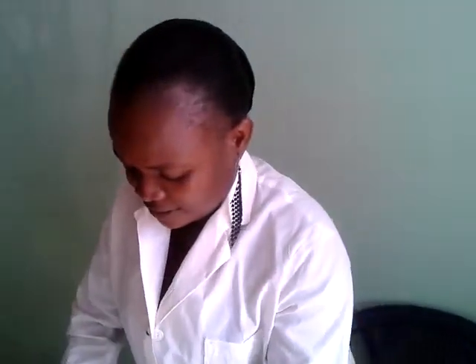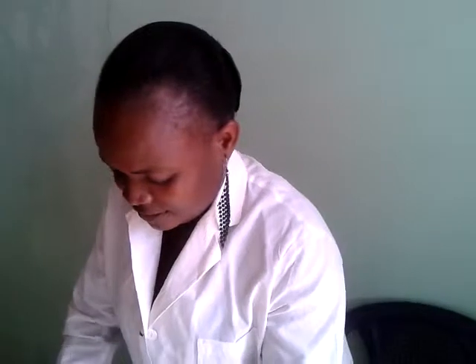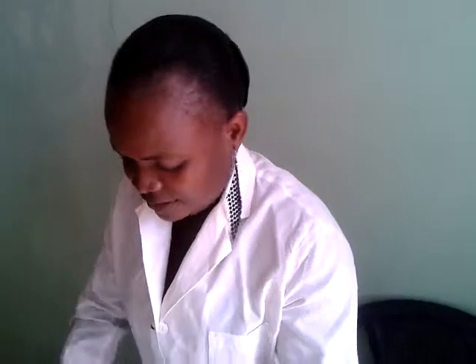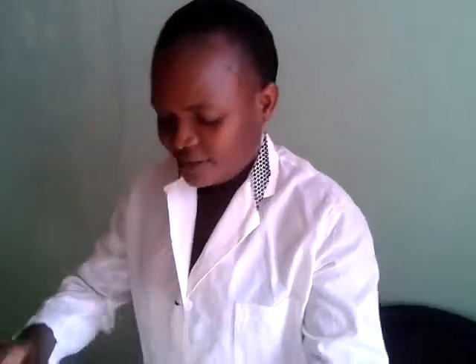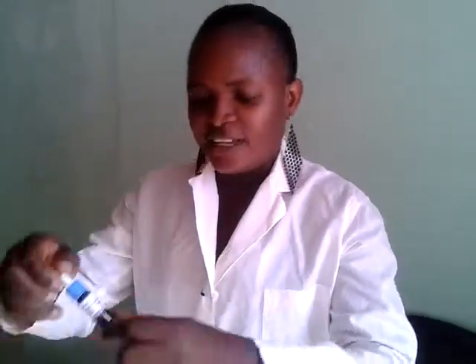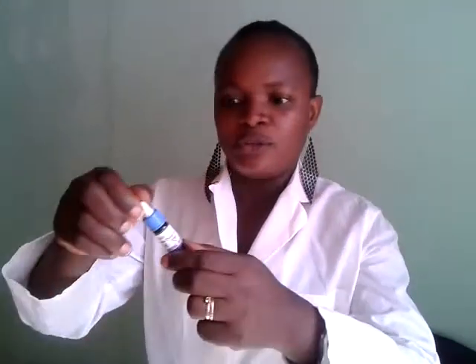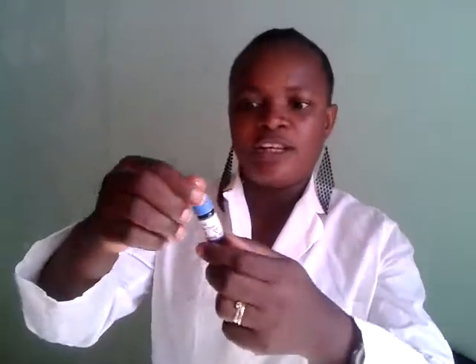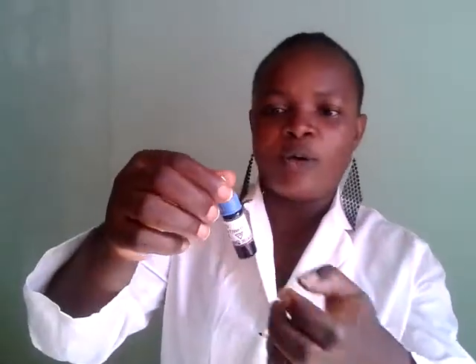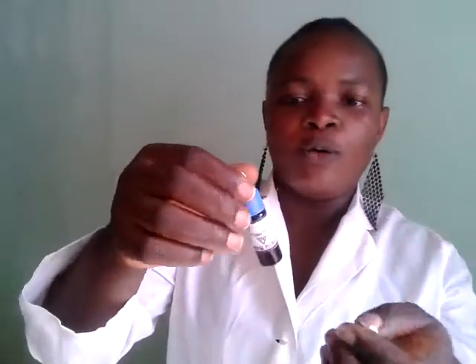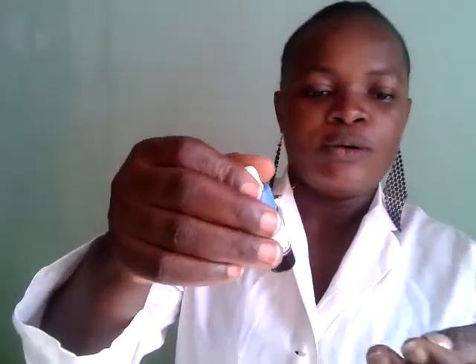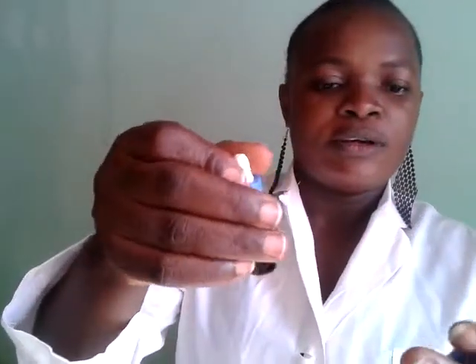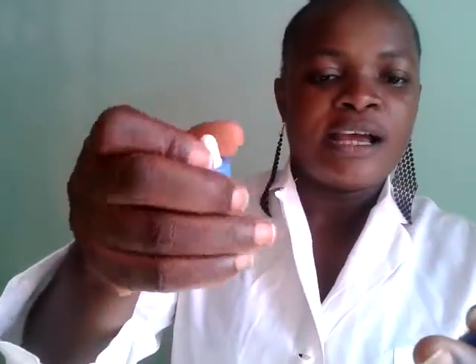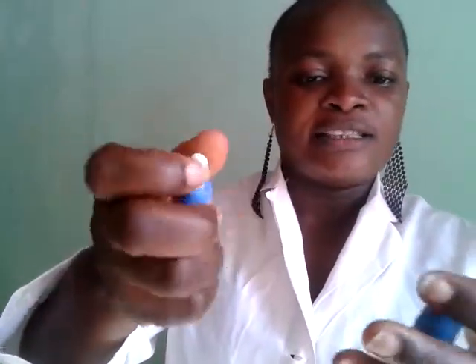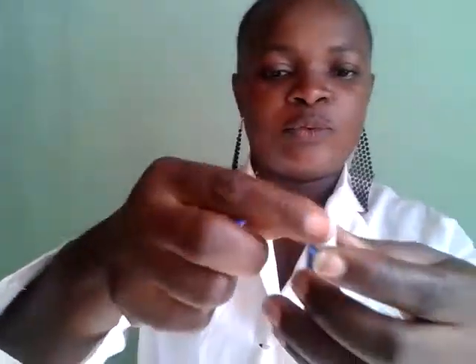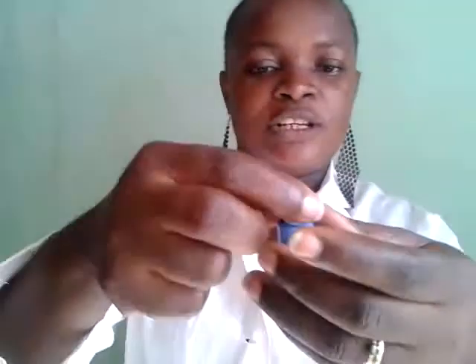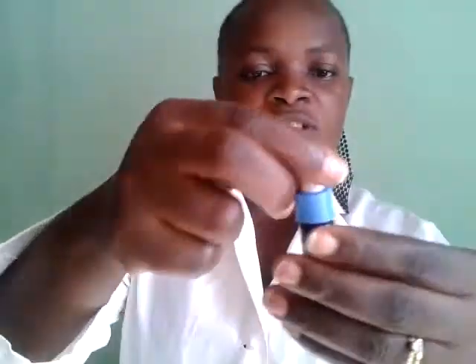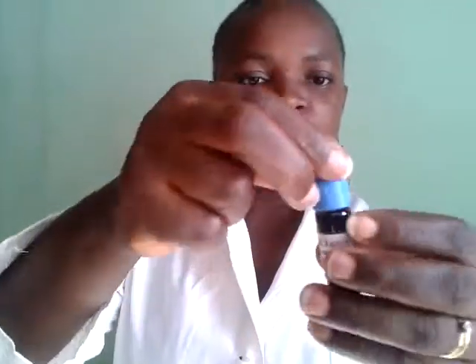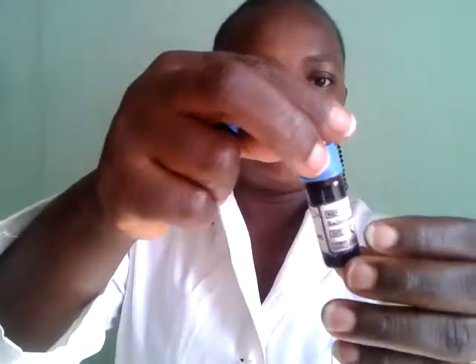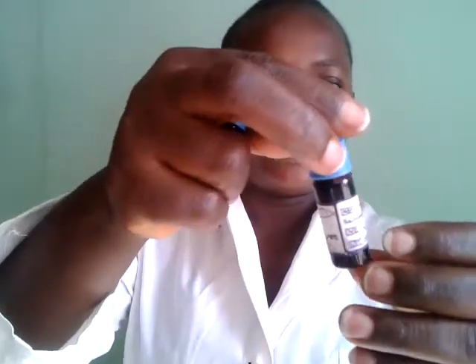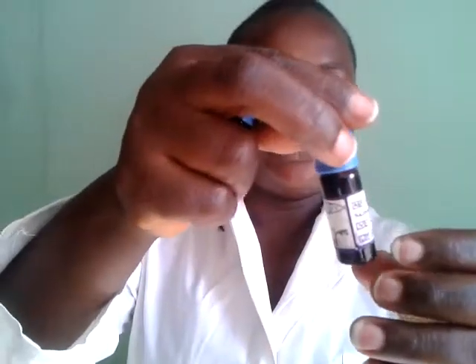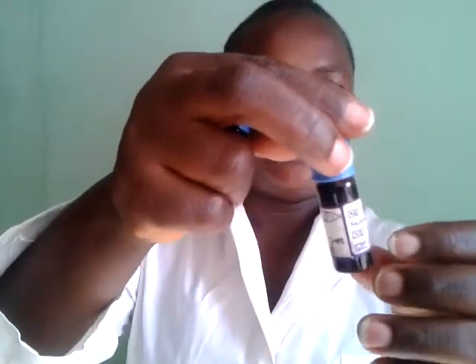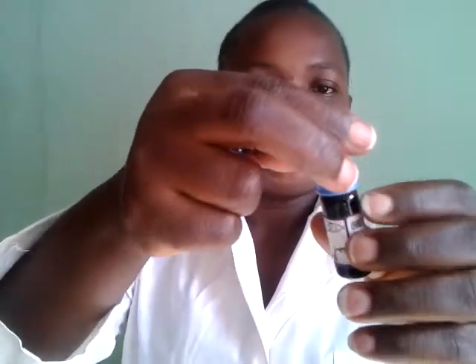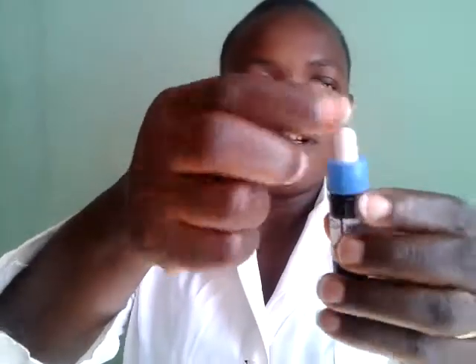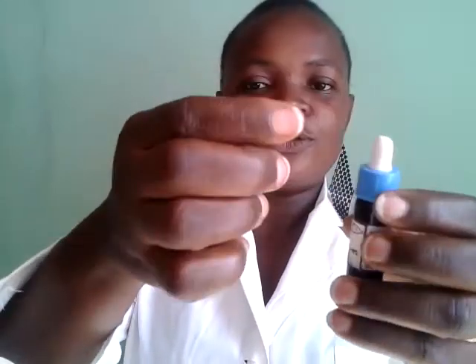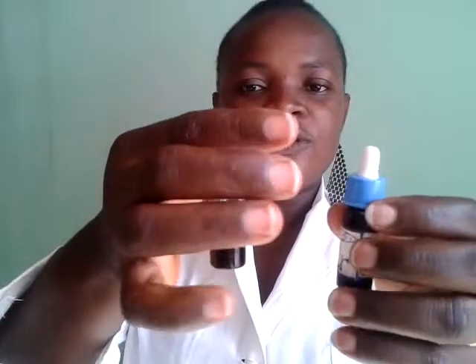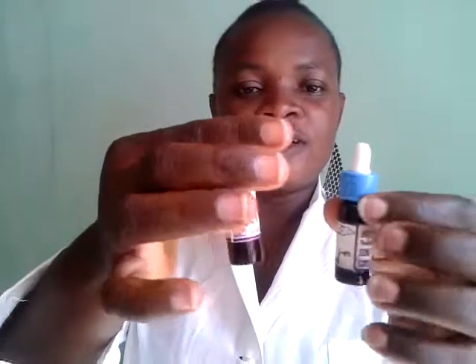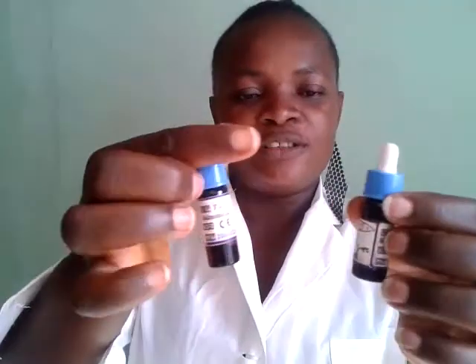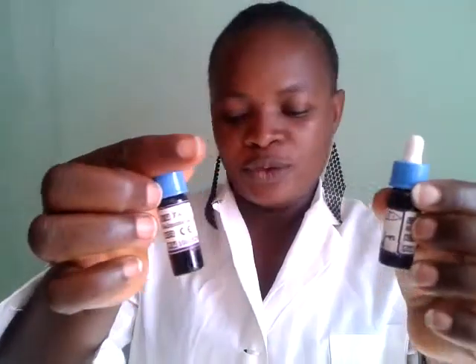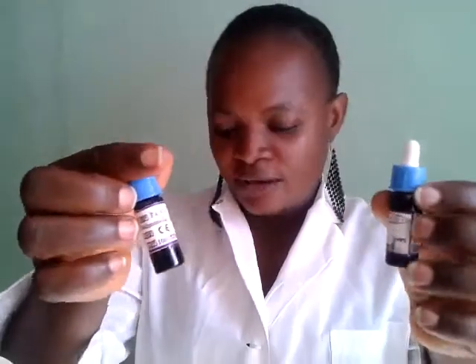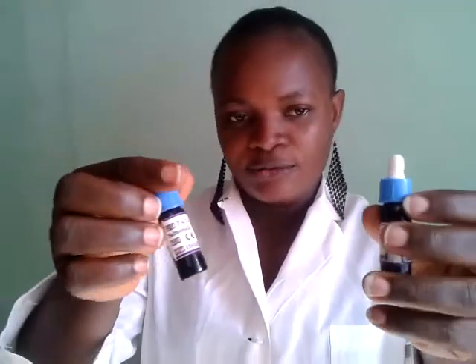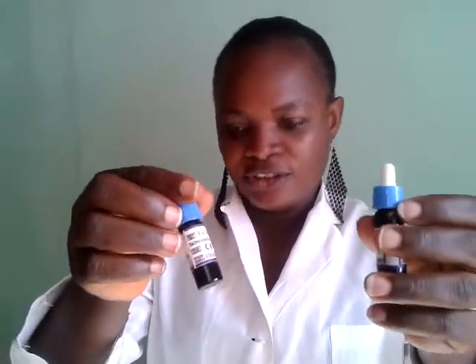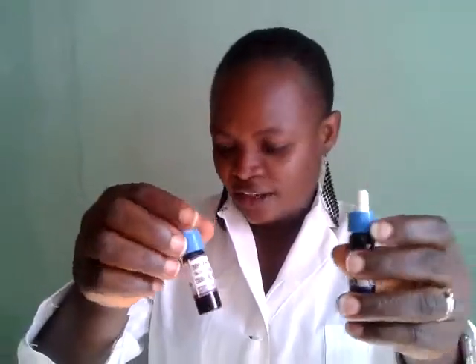This is the salmonella O and salmonella H to detect the fever of the child.